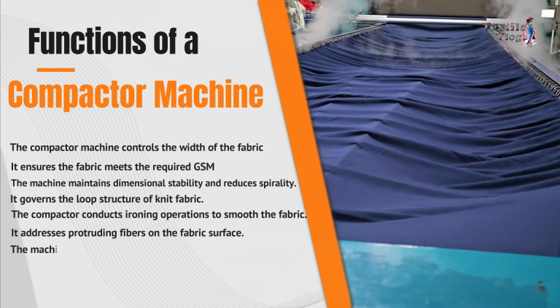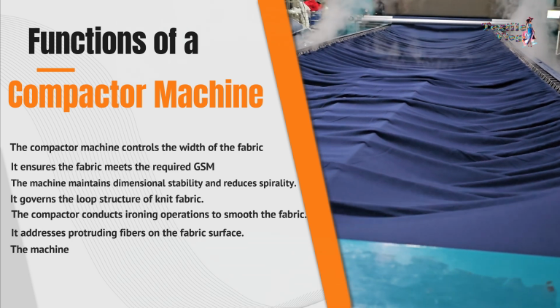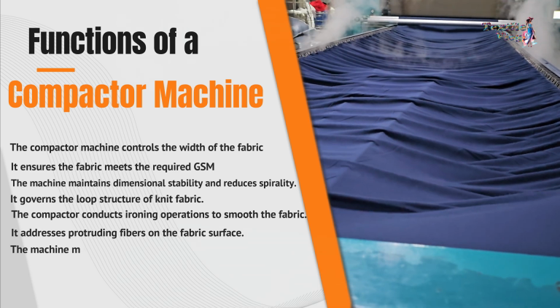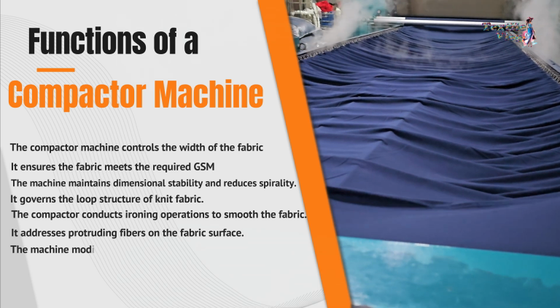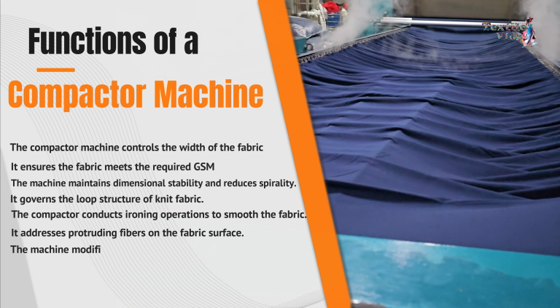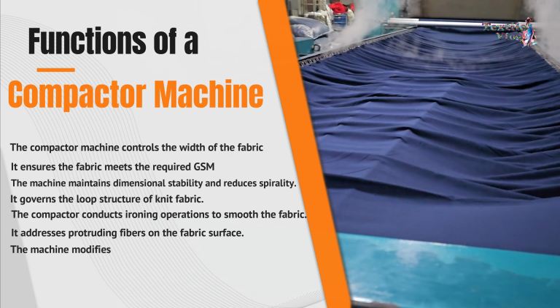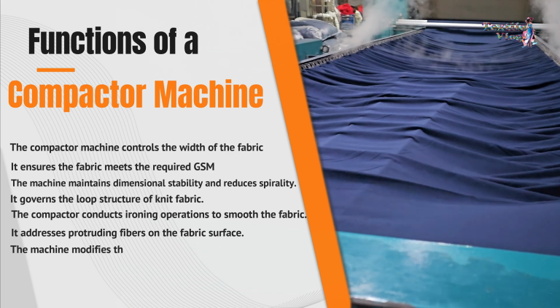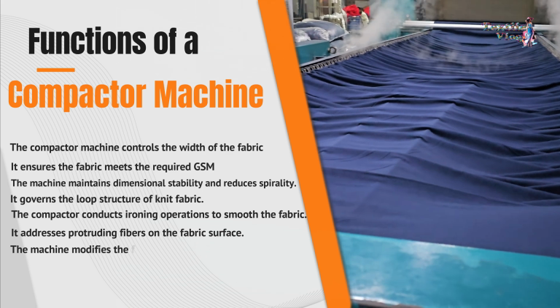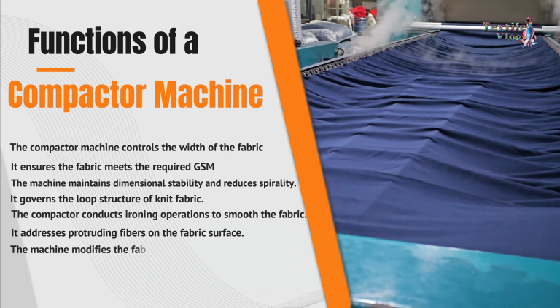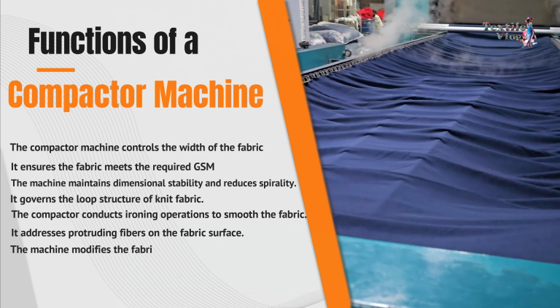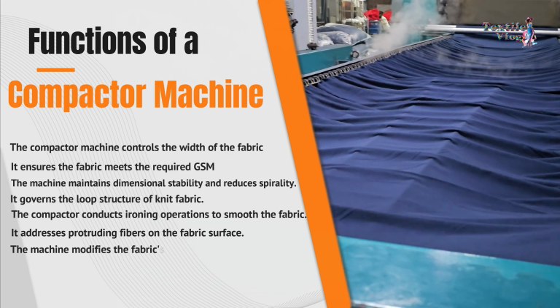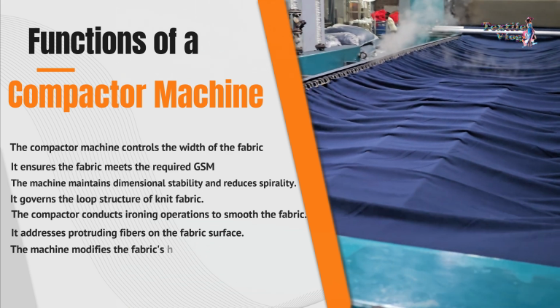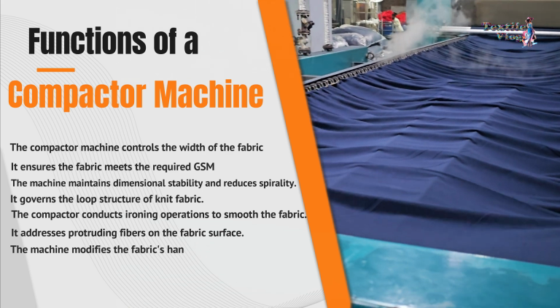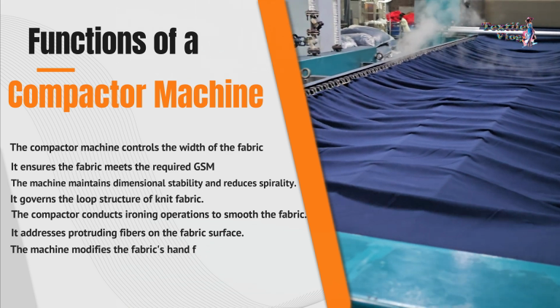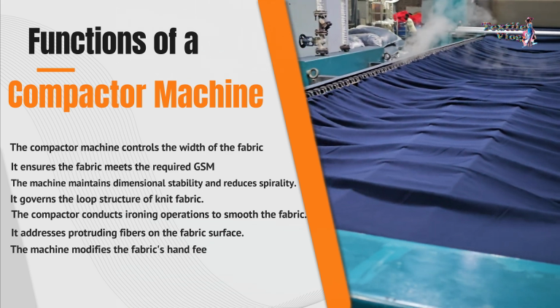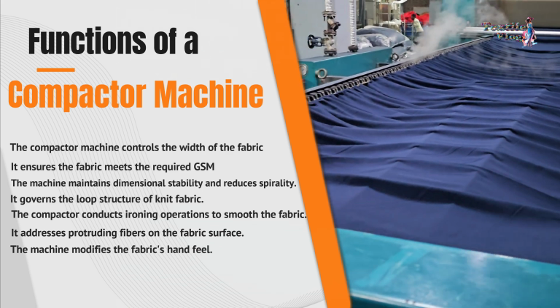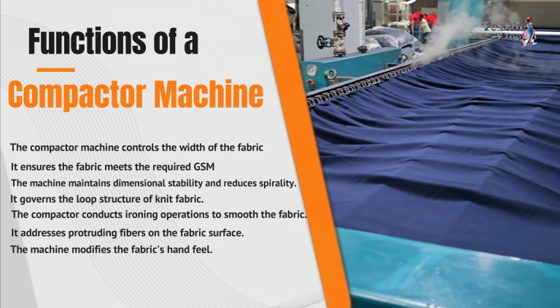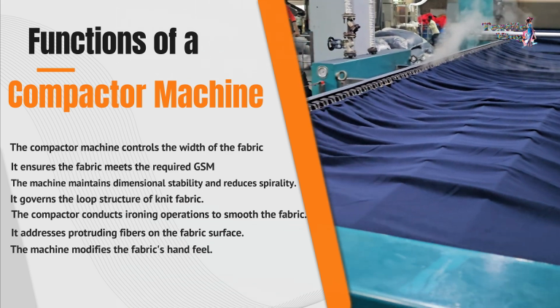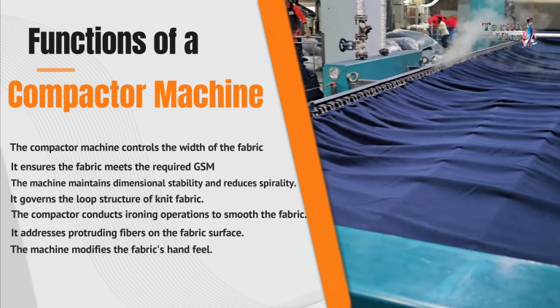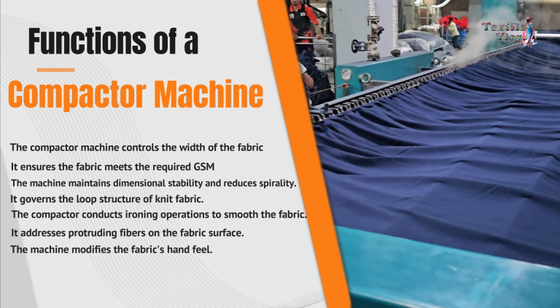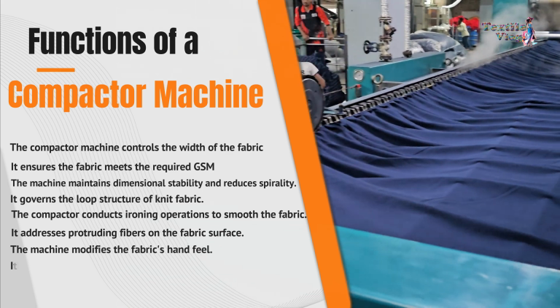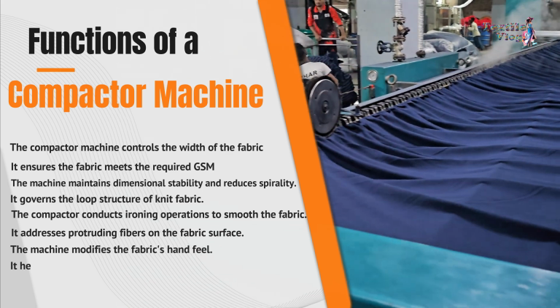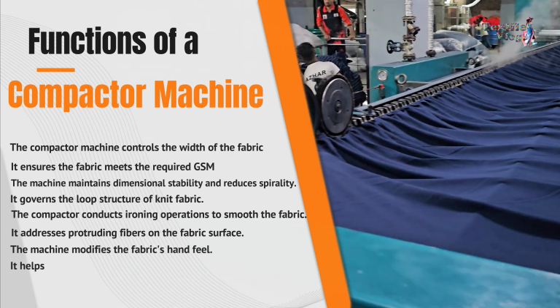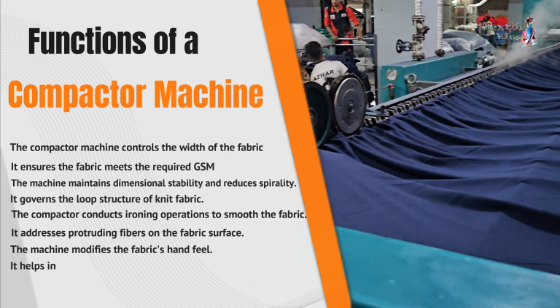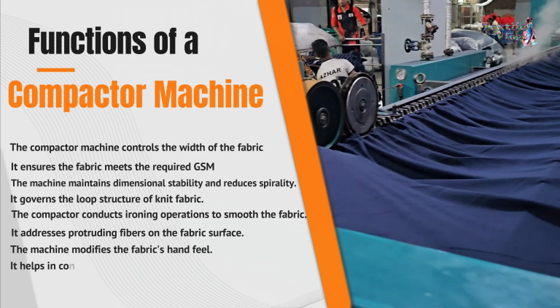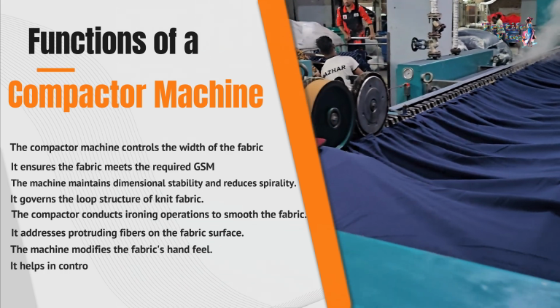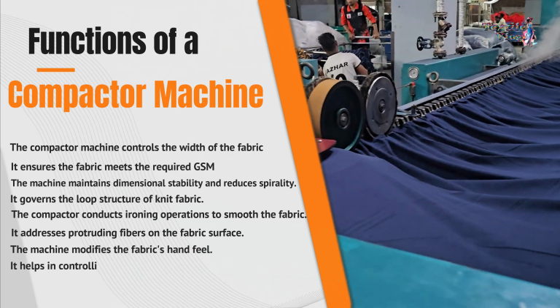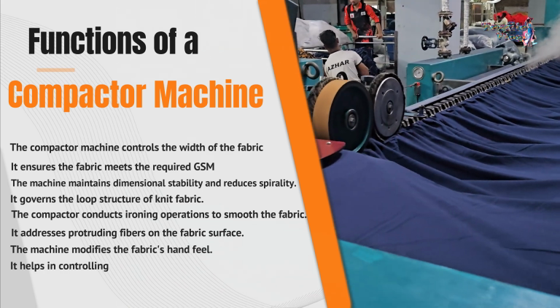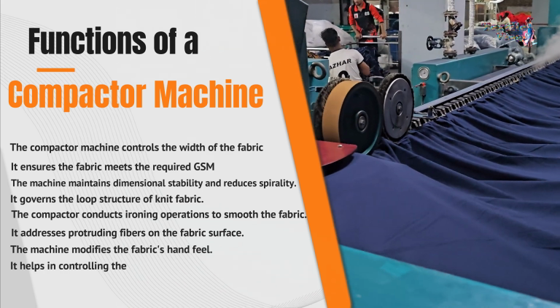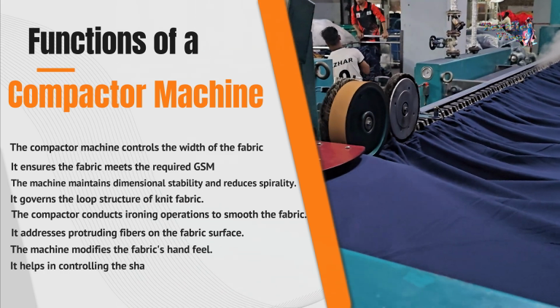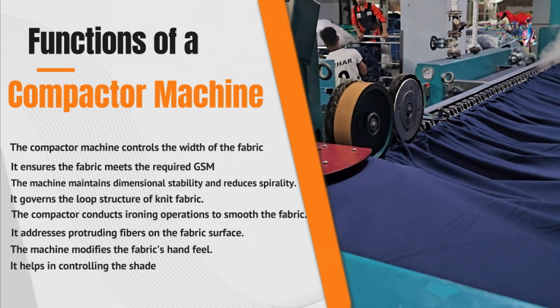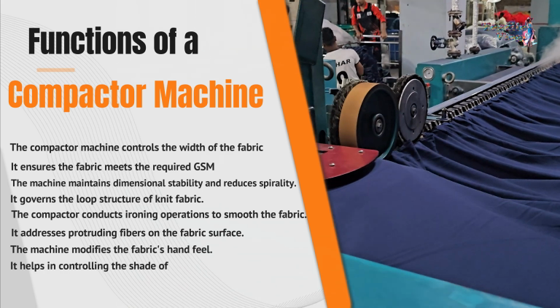The compactor conducts ironing operations to smooth the fabric and addresses protruding fibers on the fabric surface. The machine also modifies the fabric's hand feel and helps in controlling the shade of the fabric.